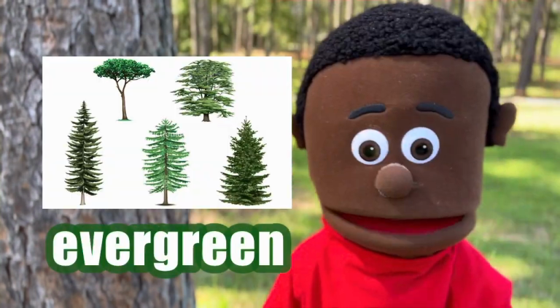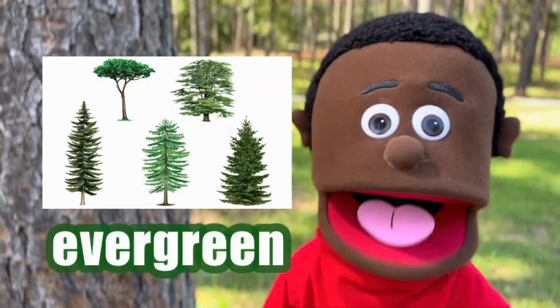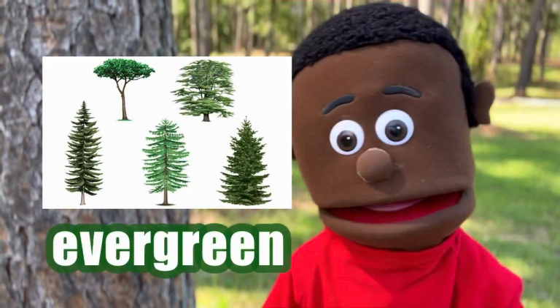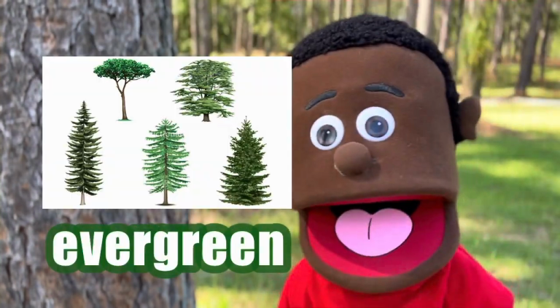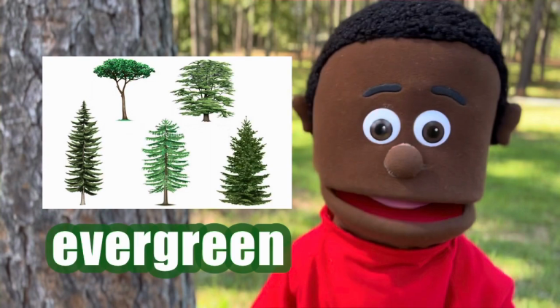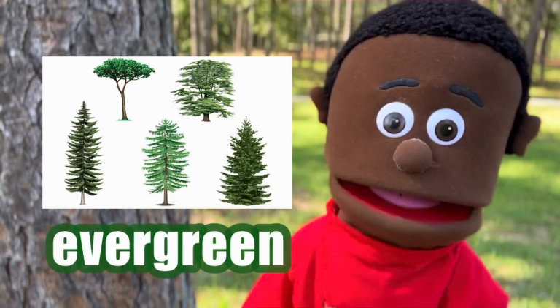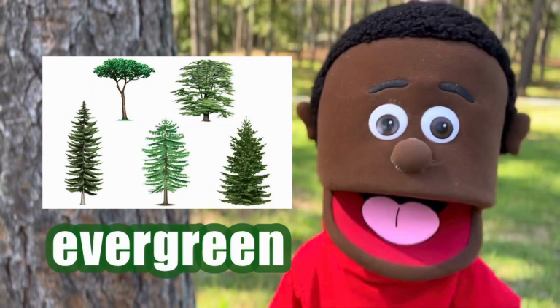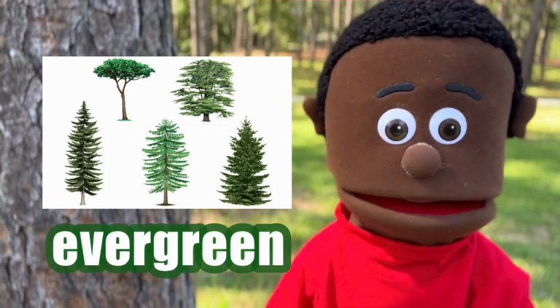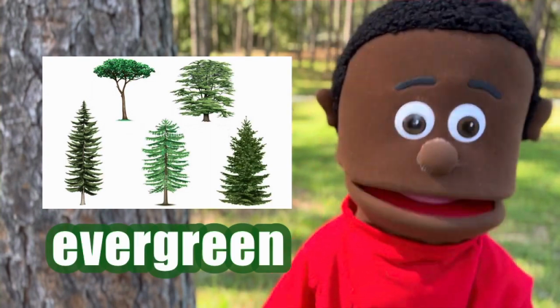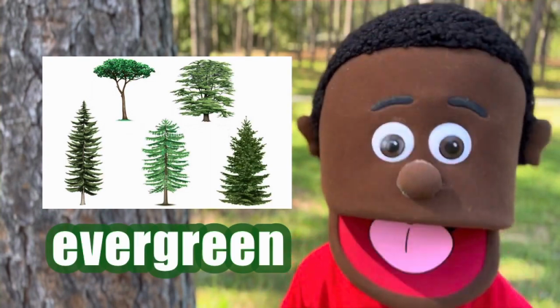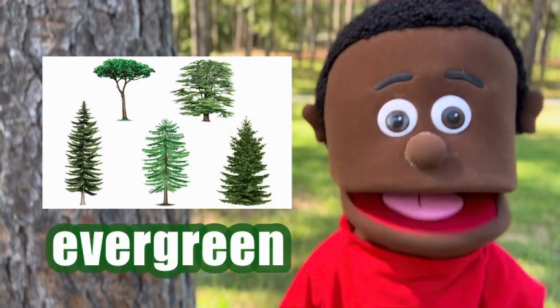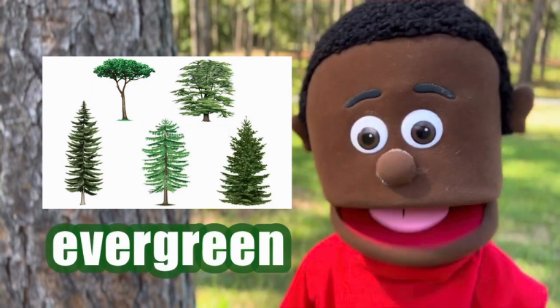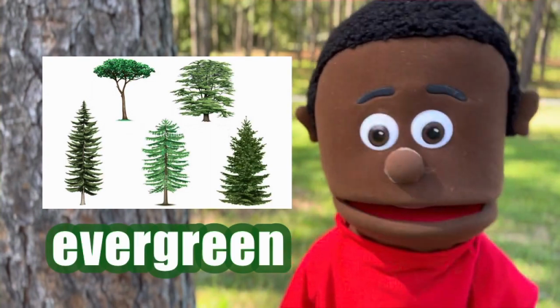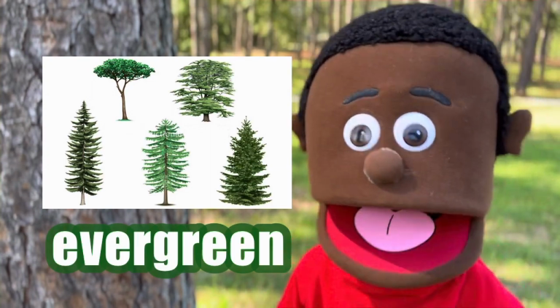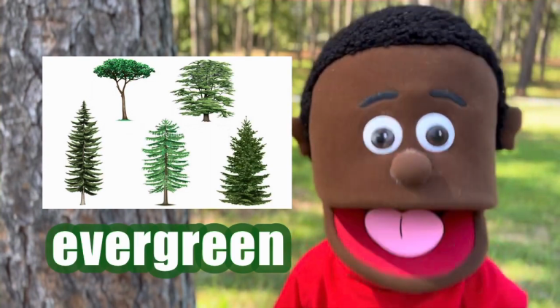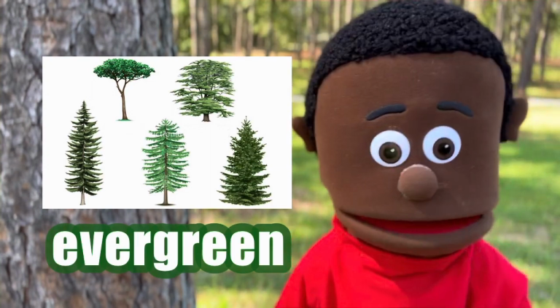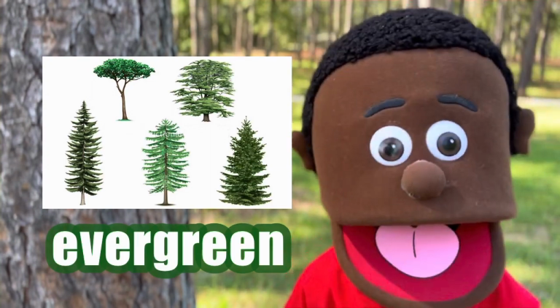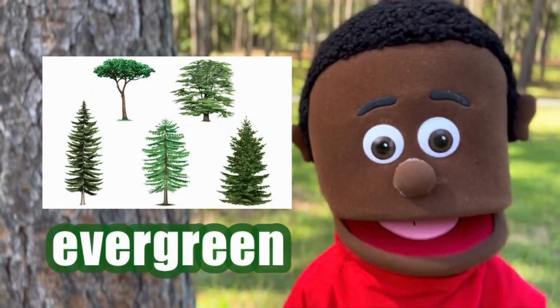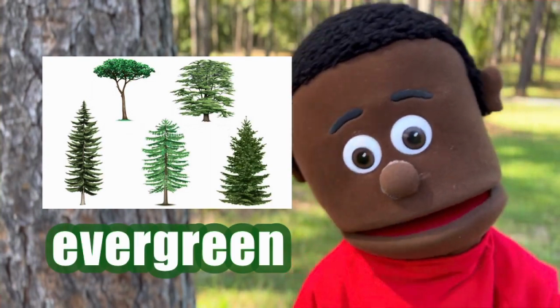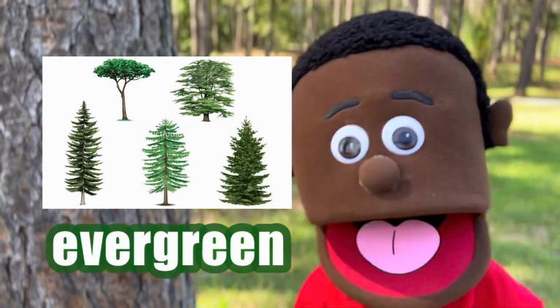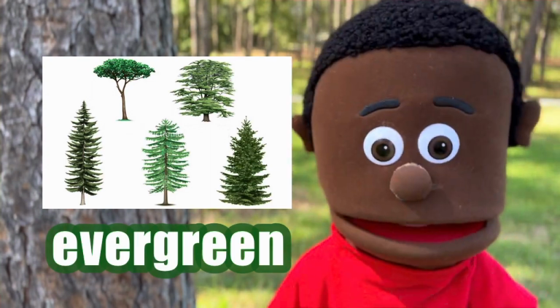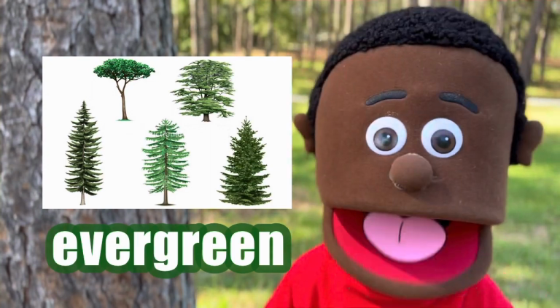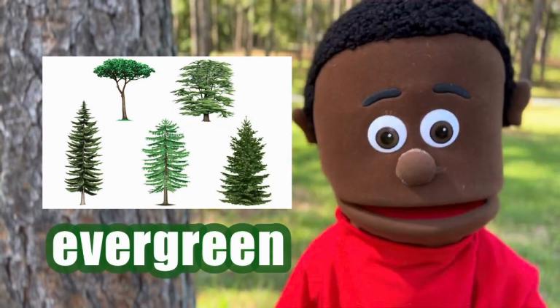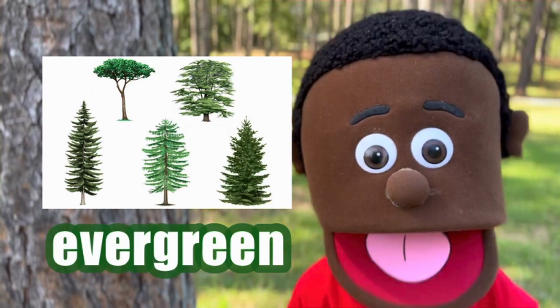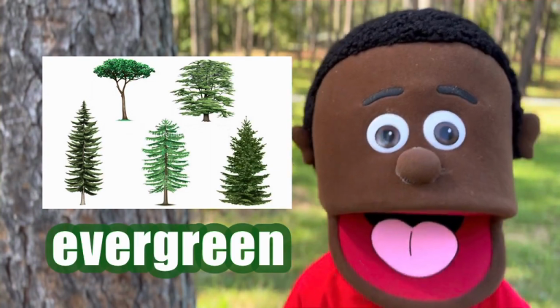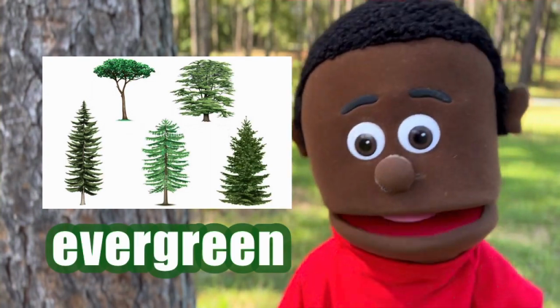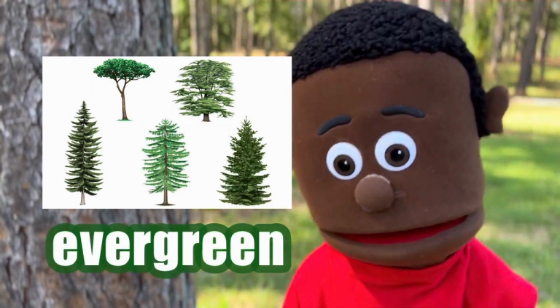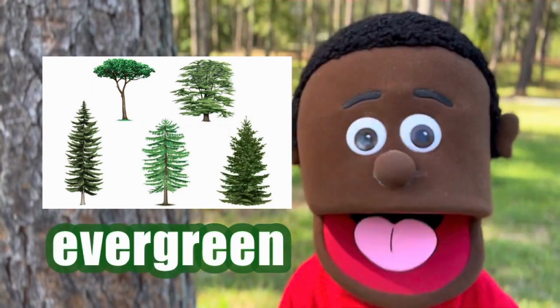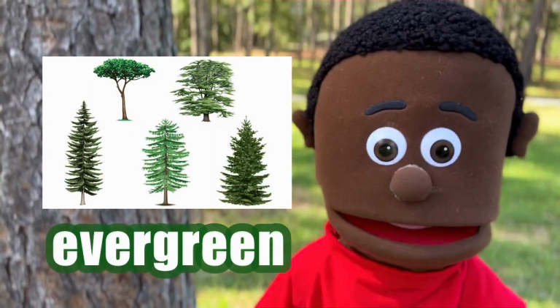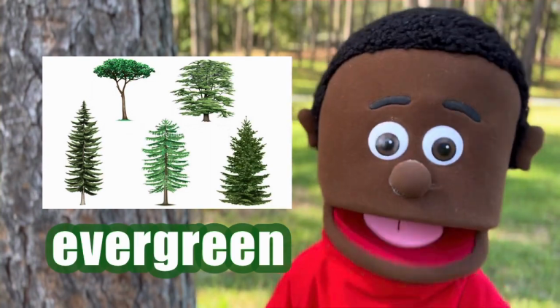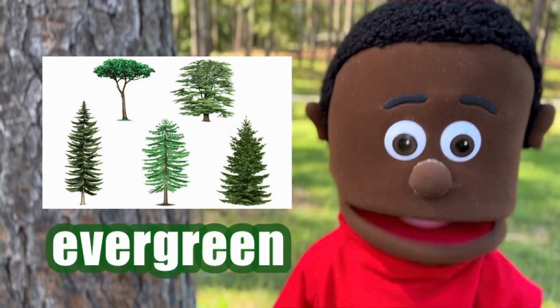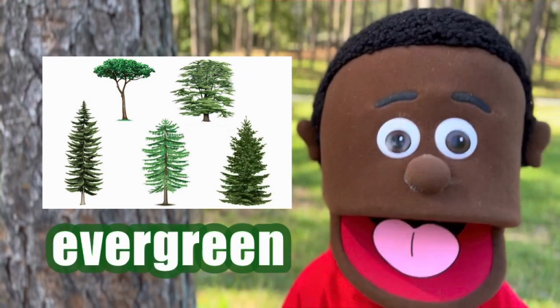If you ever see an evergreen tree, remember they come from all over, and they're always green, even in the snow.